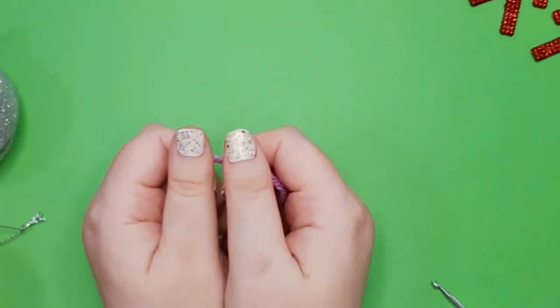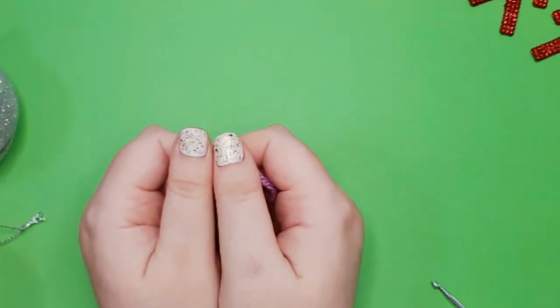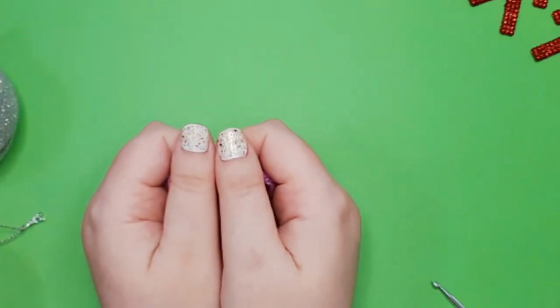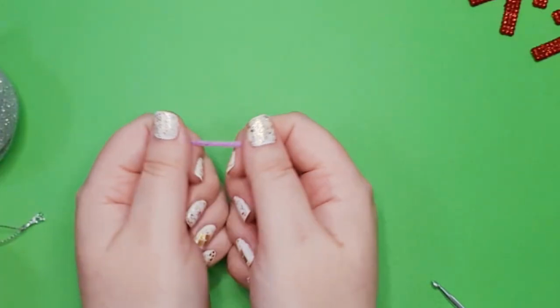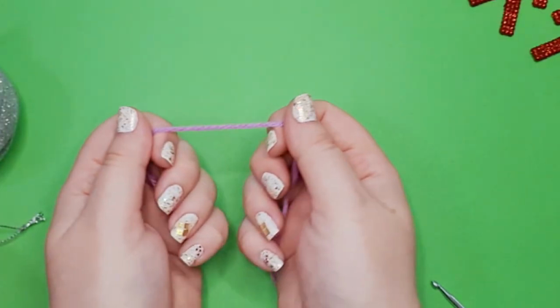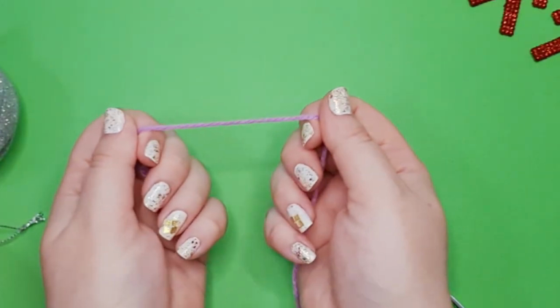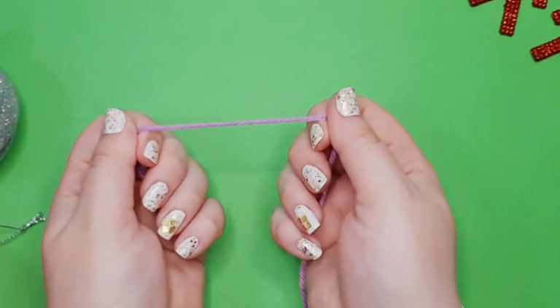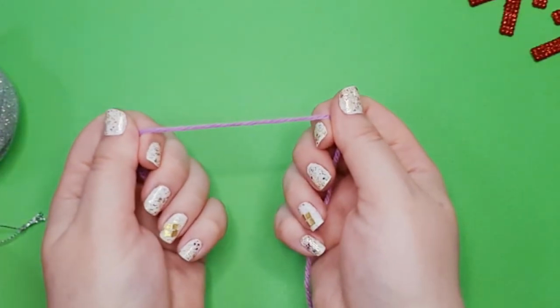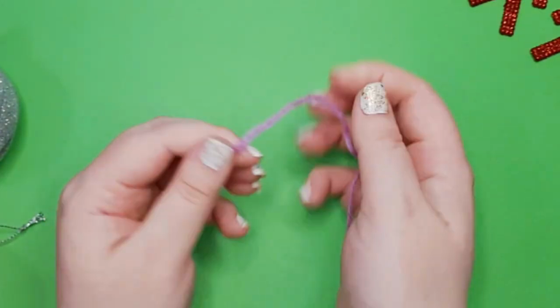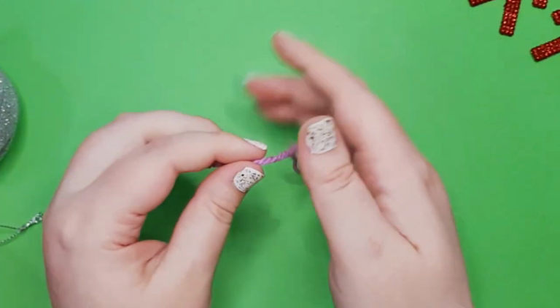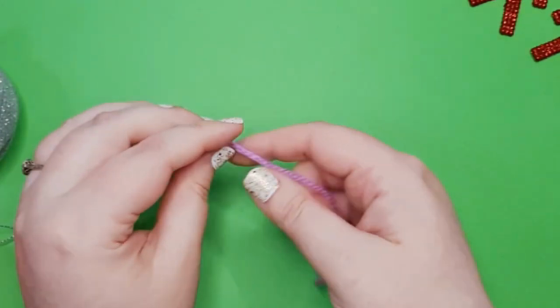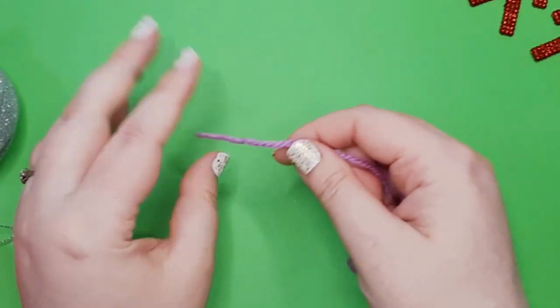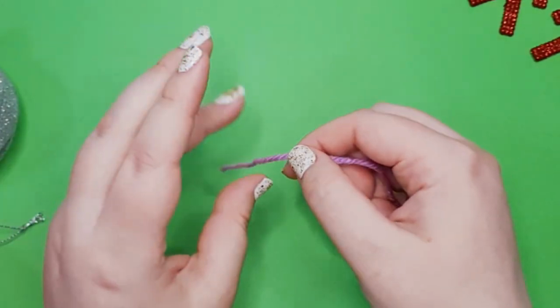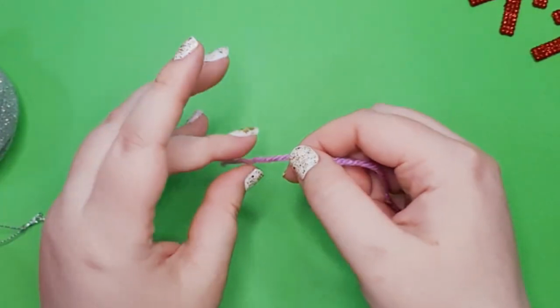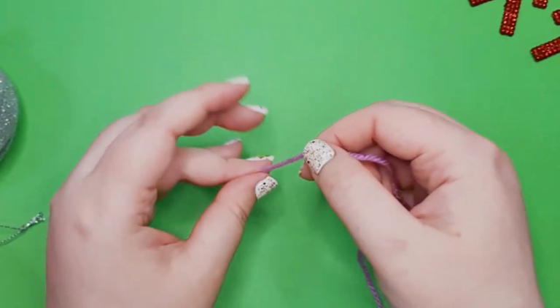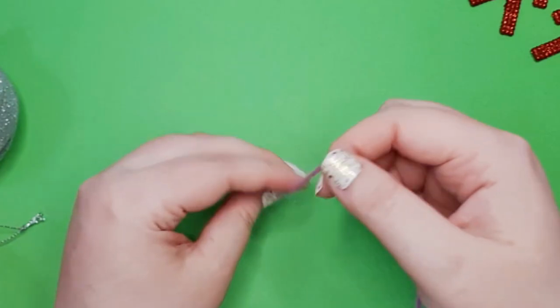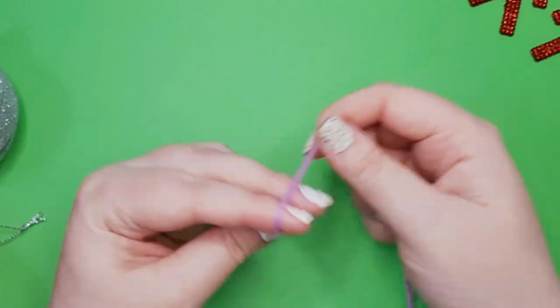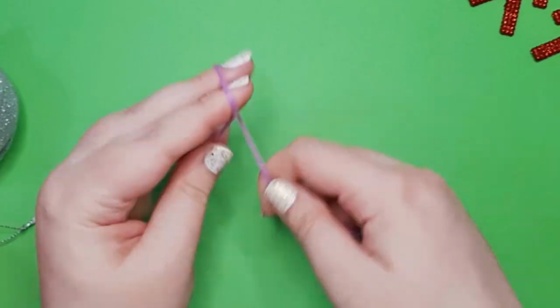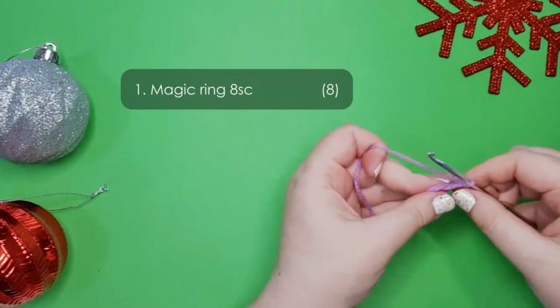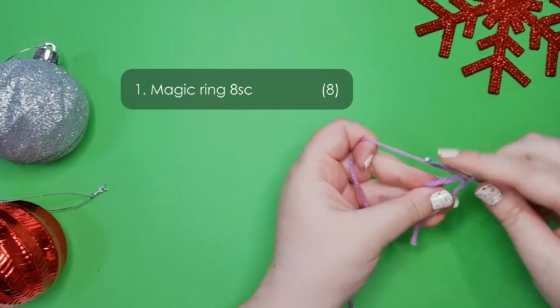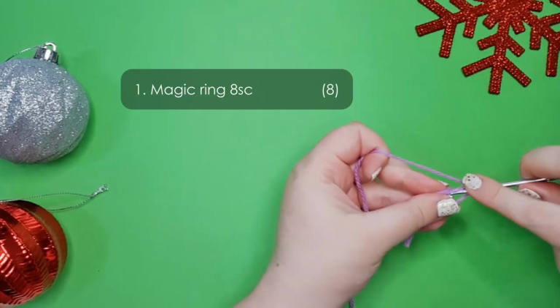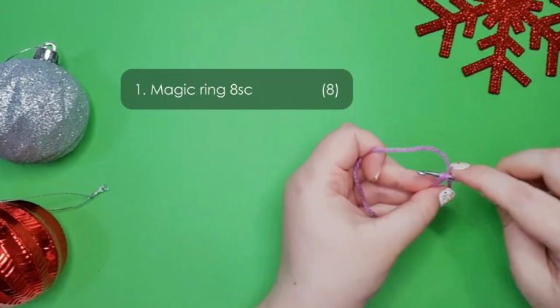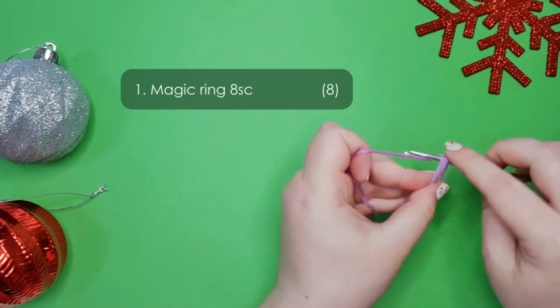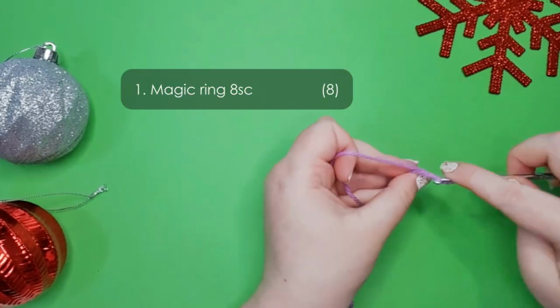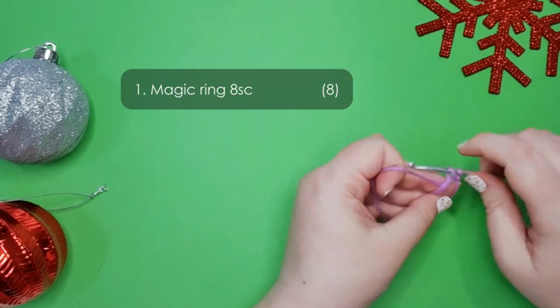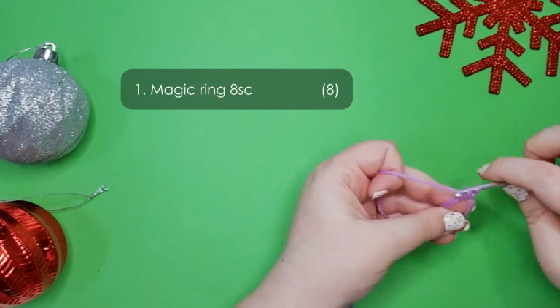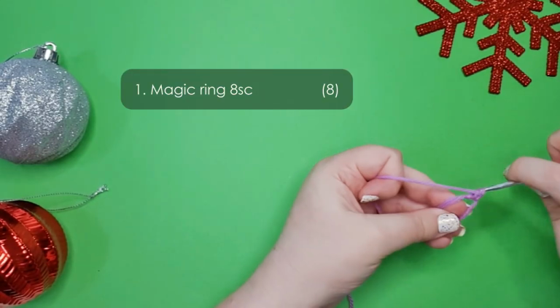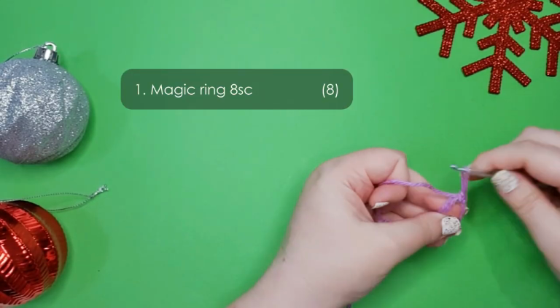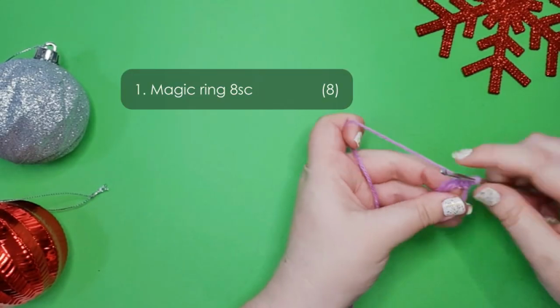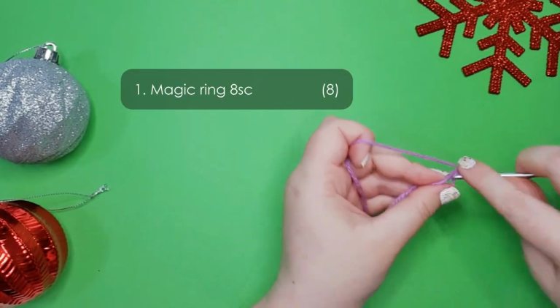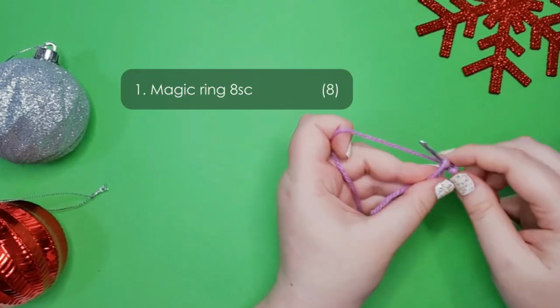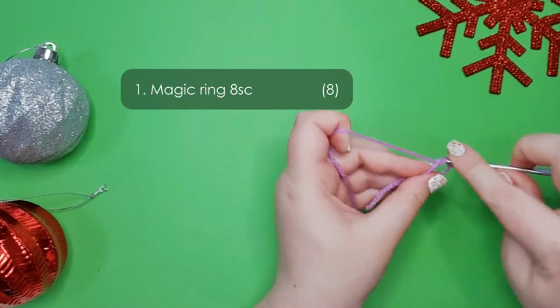I'm making my octopus in a pale purple today, and we're going to start by making a magic ring of 8.